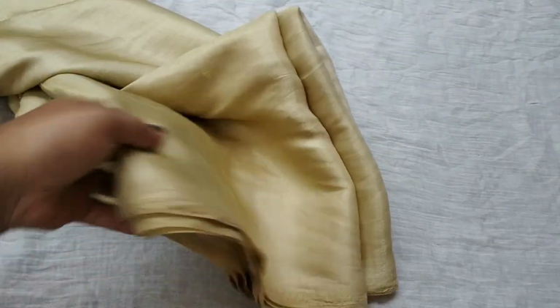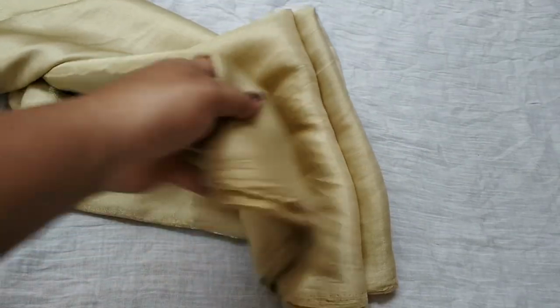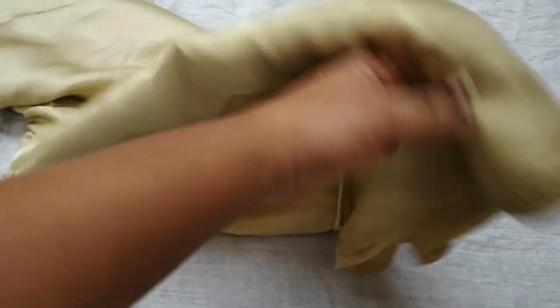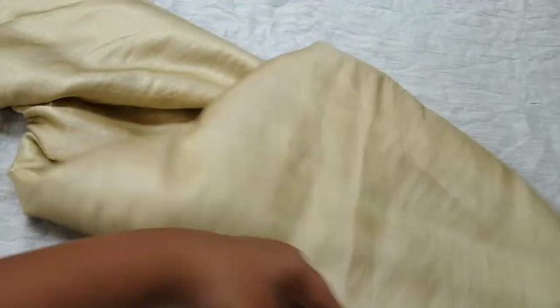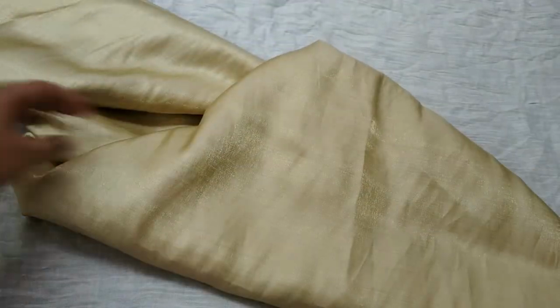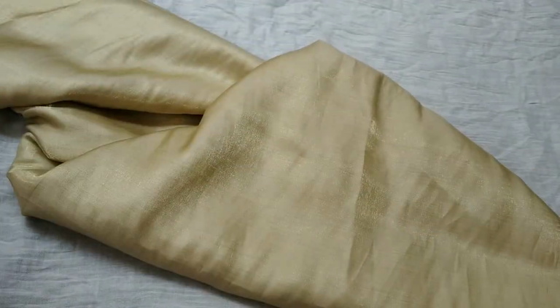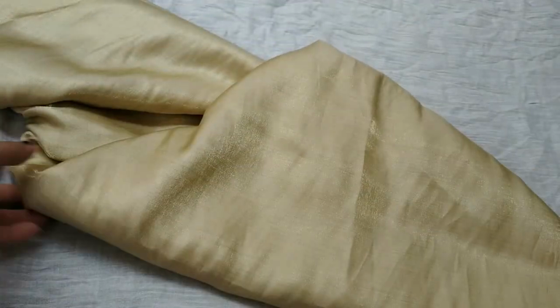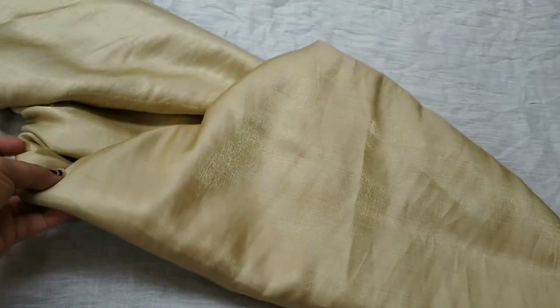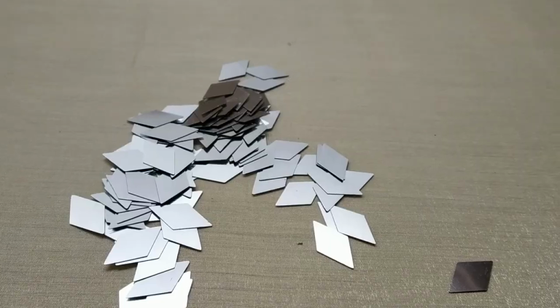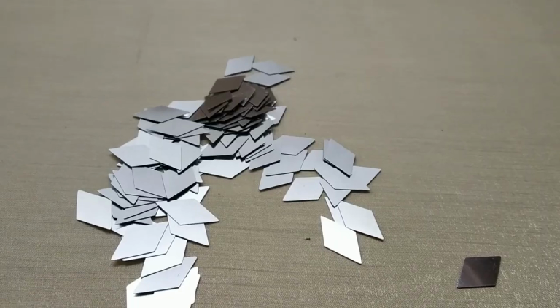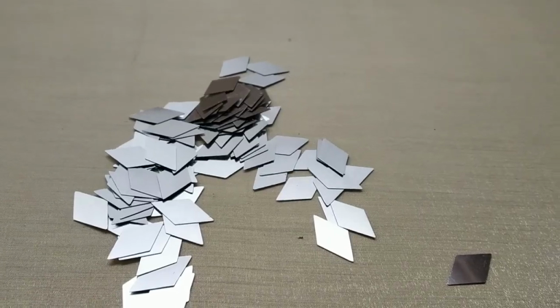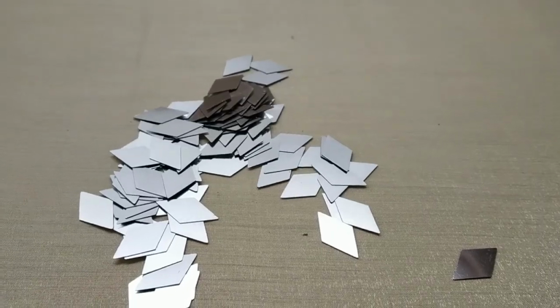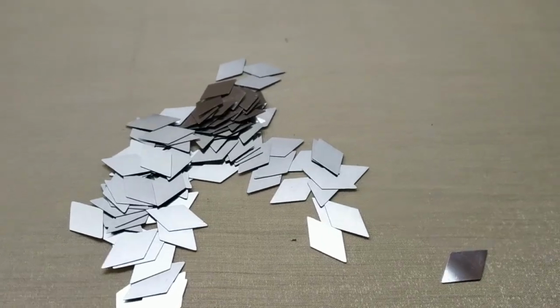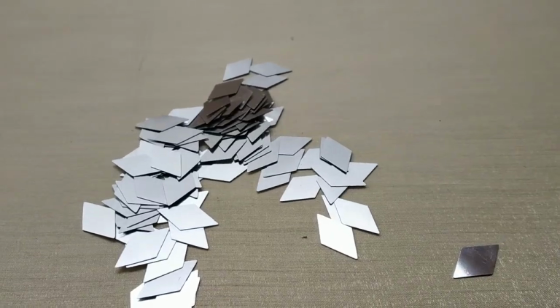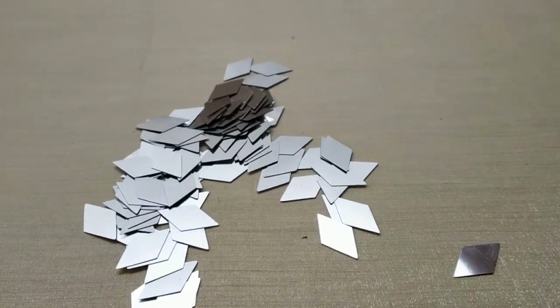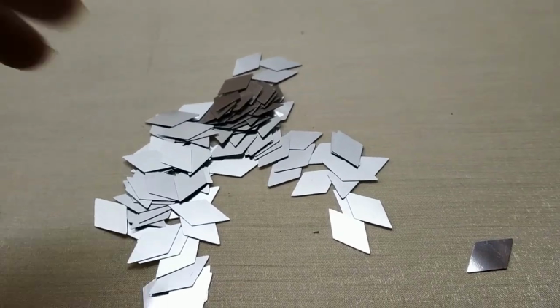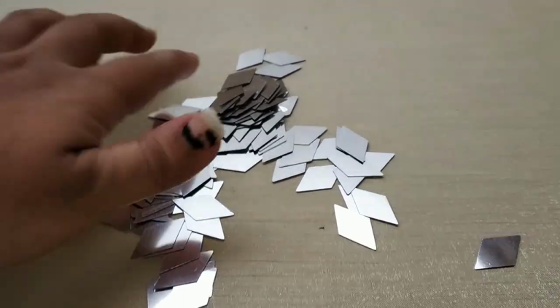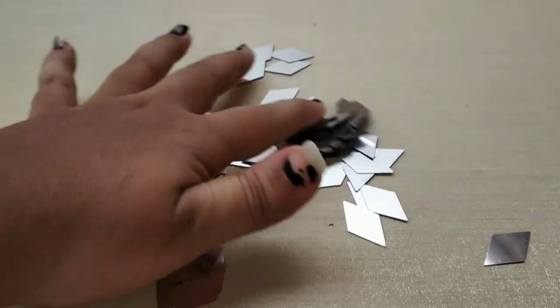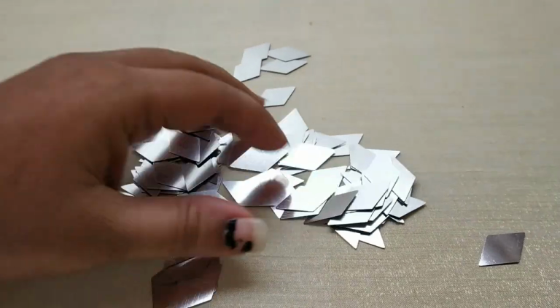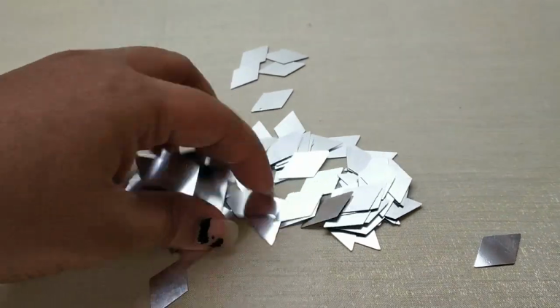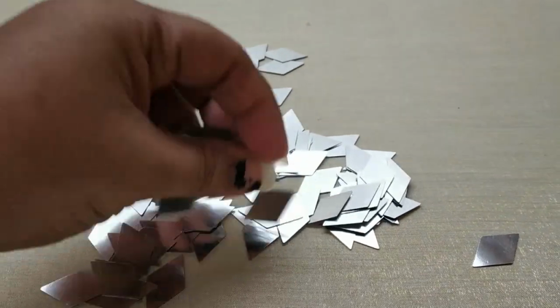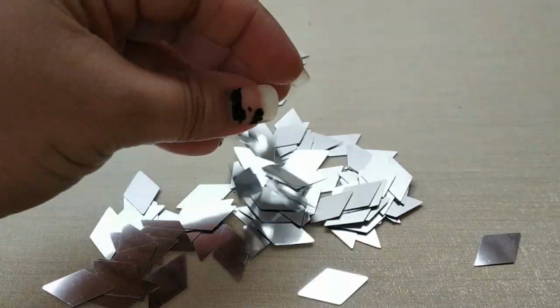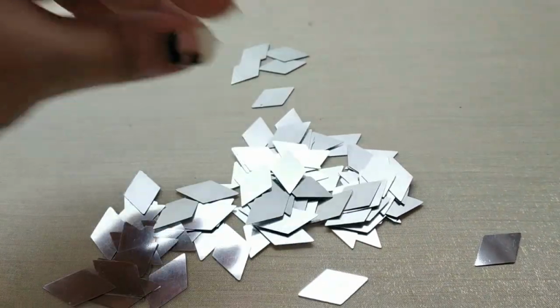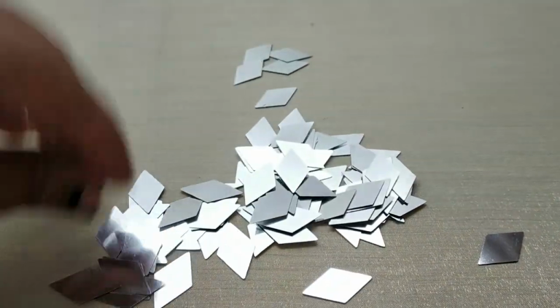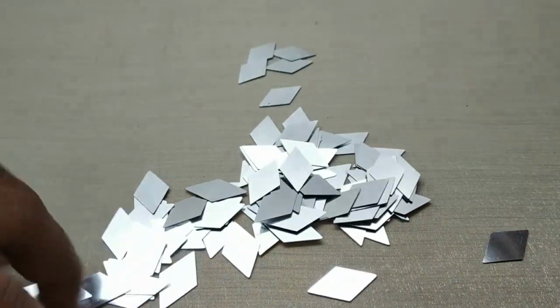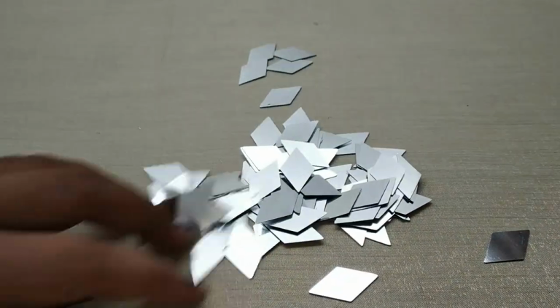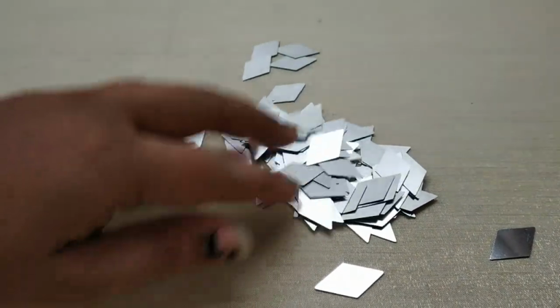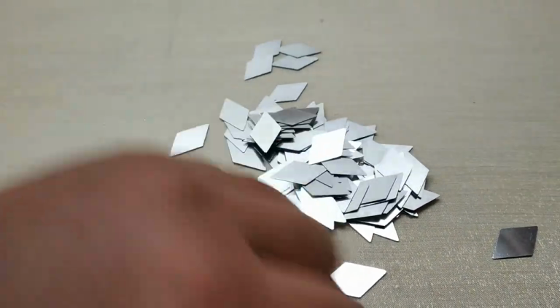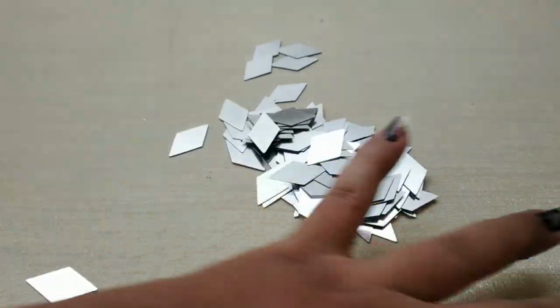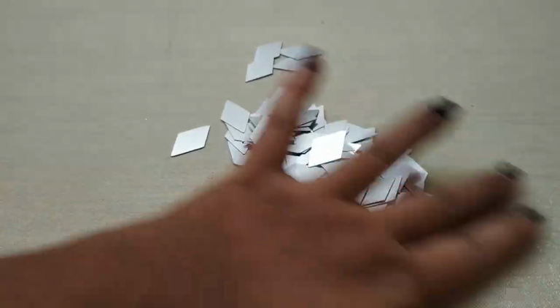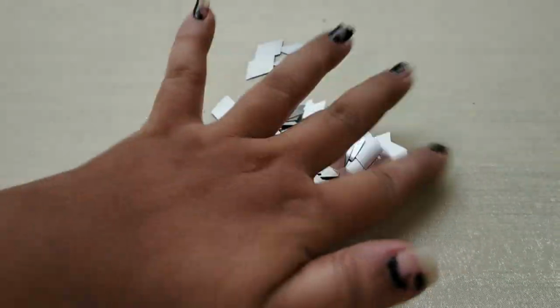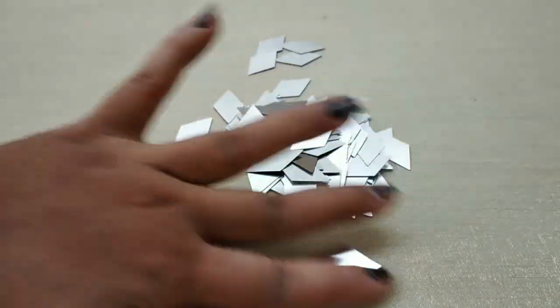I use a fabric shop in Mount Road. In this cloth, I will fix the design in the diamond shape.